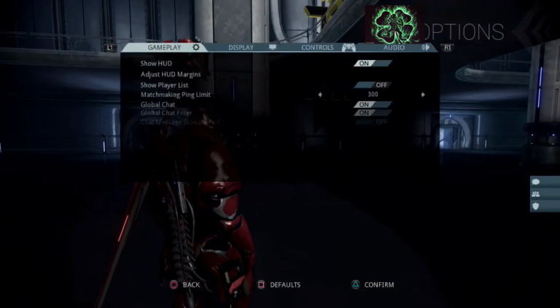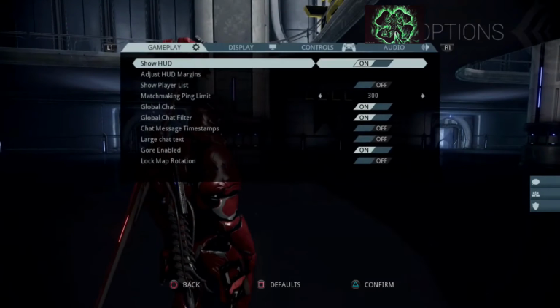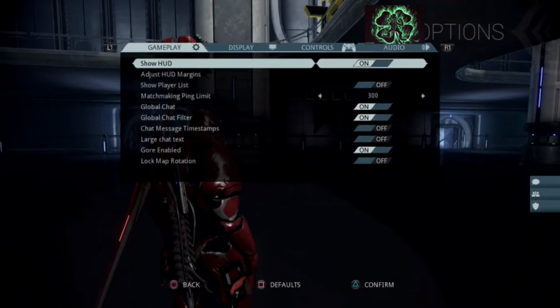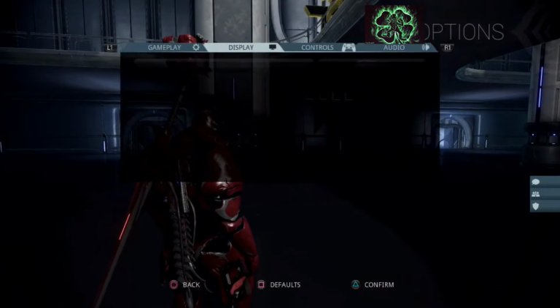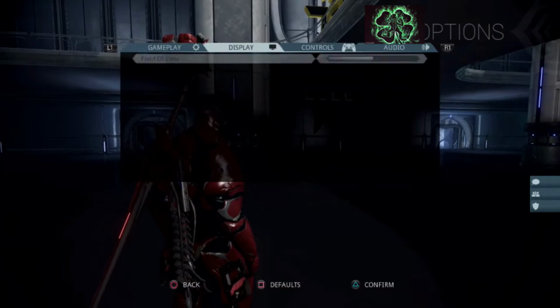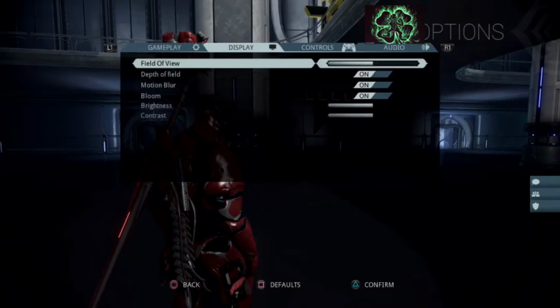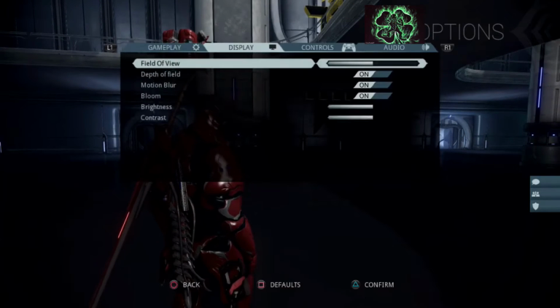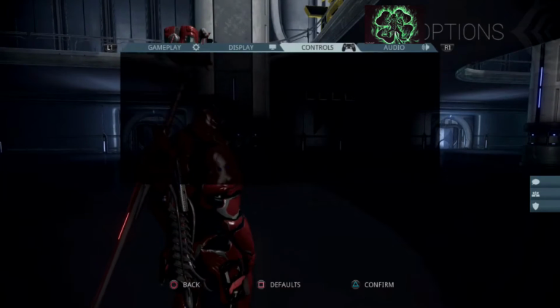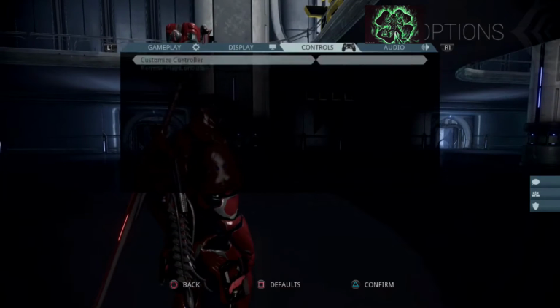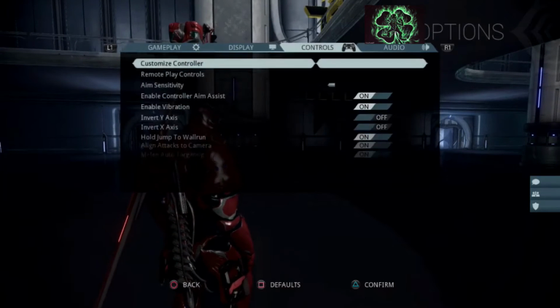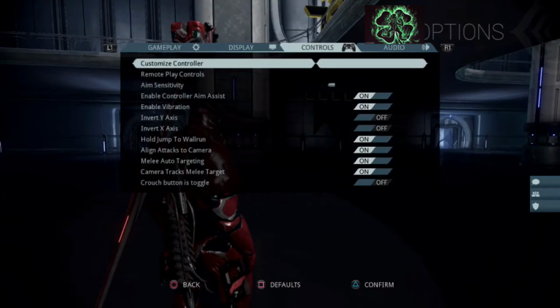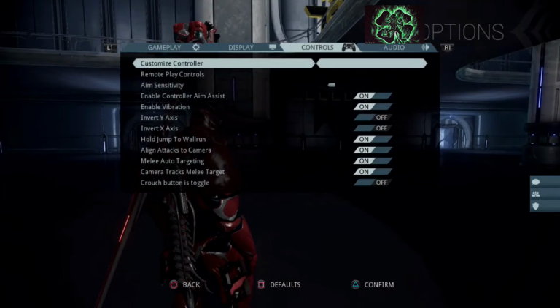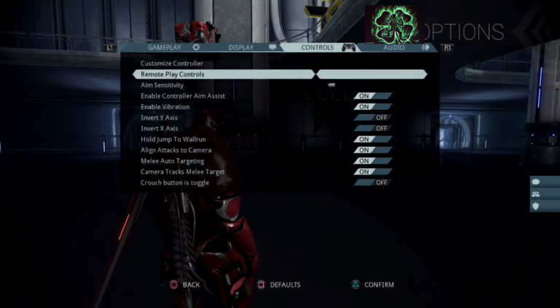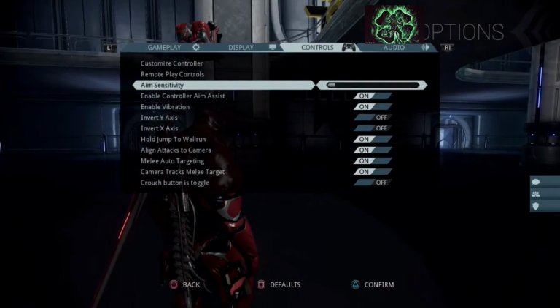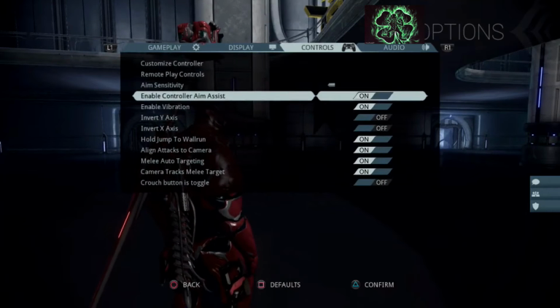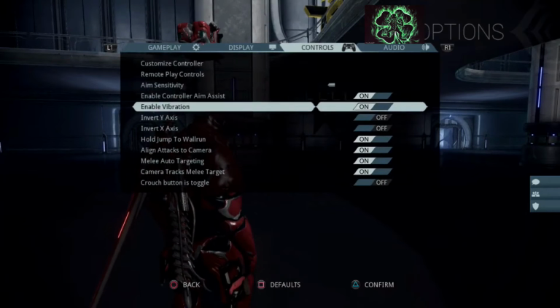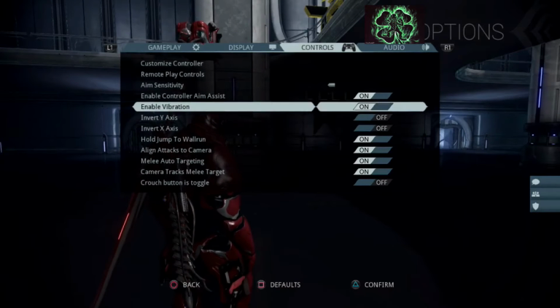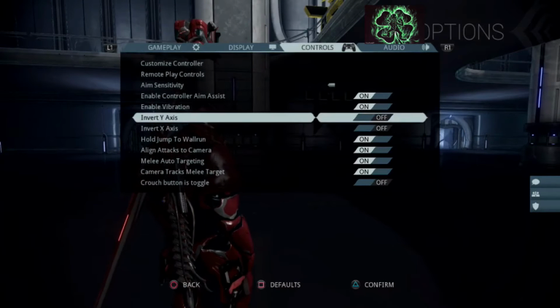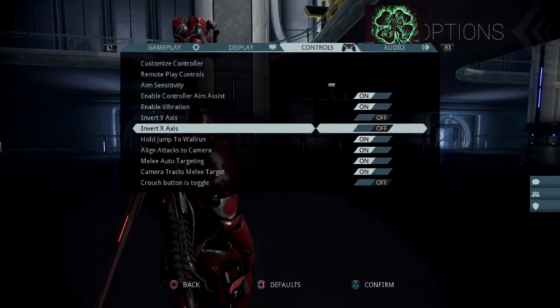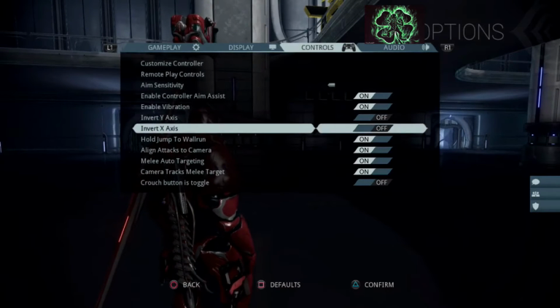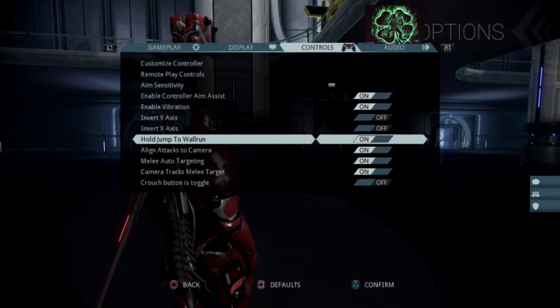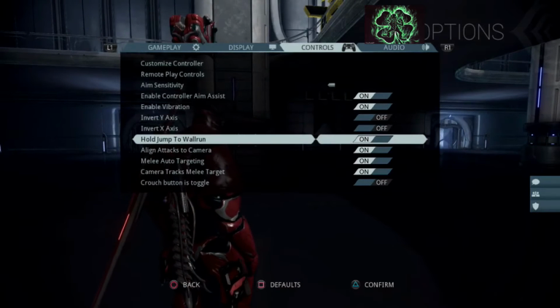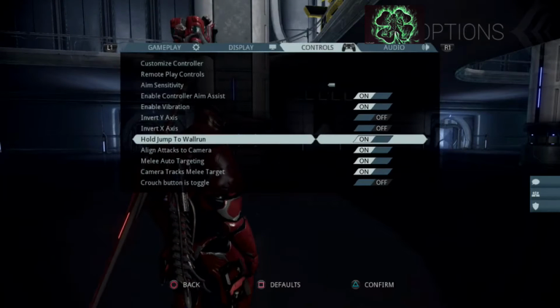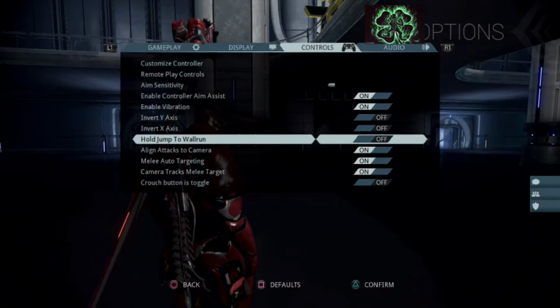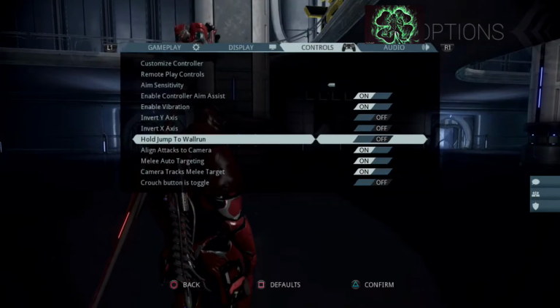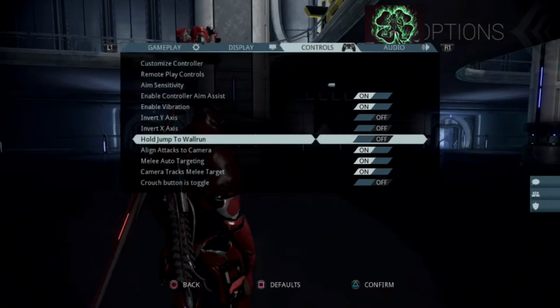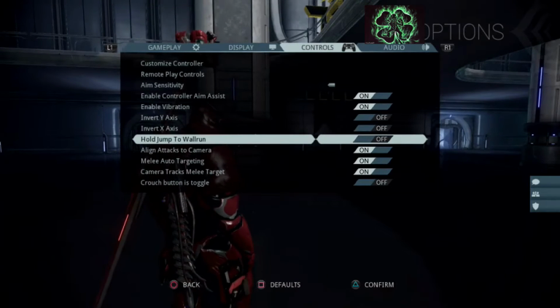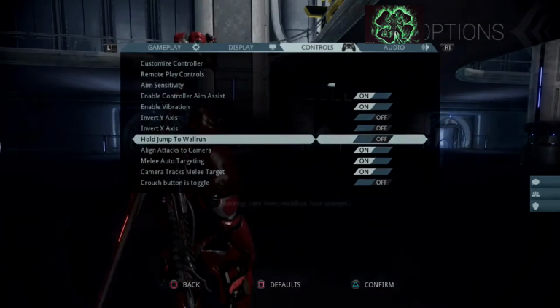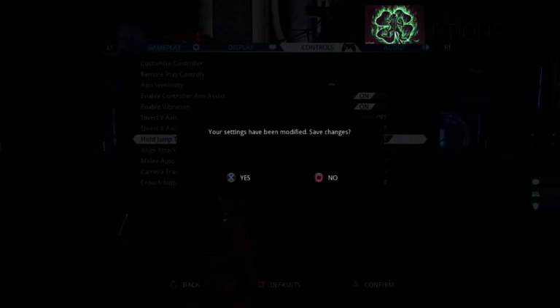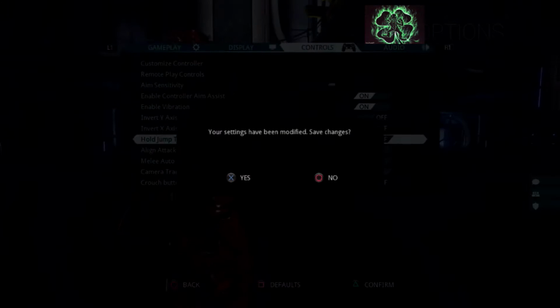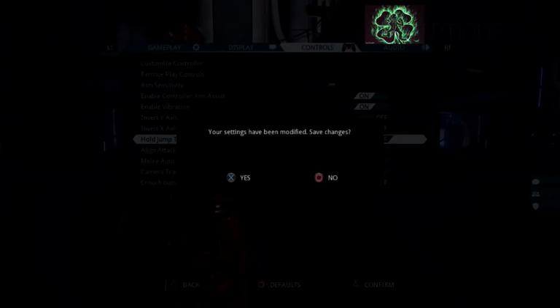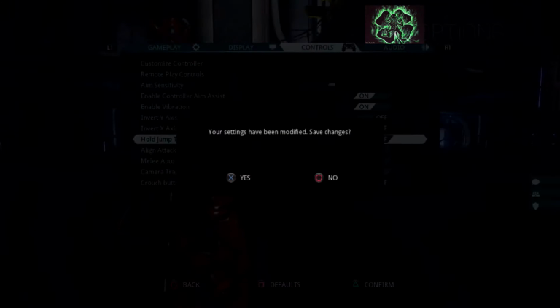Go into options, go over to controls and then drop down to the wall run and switch it off.